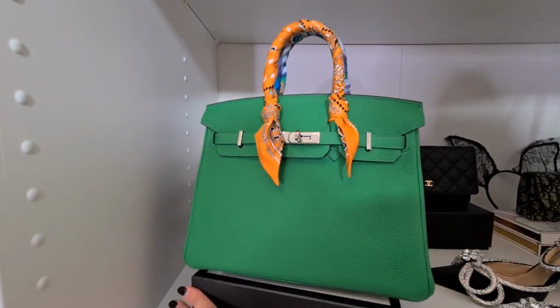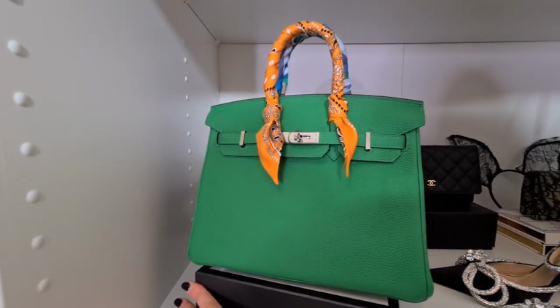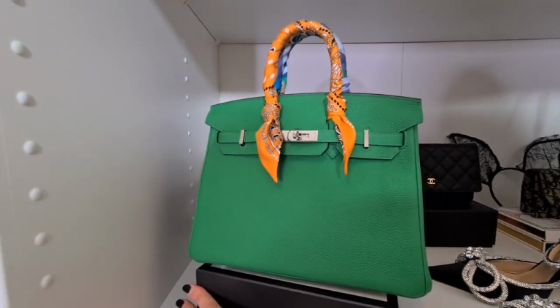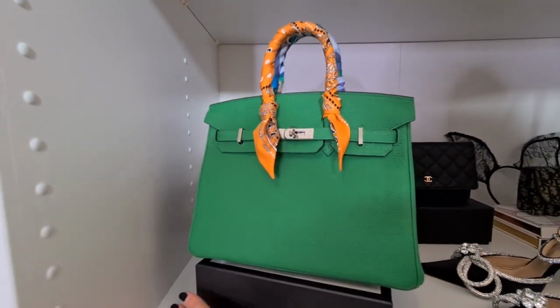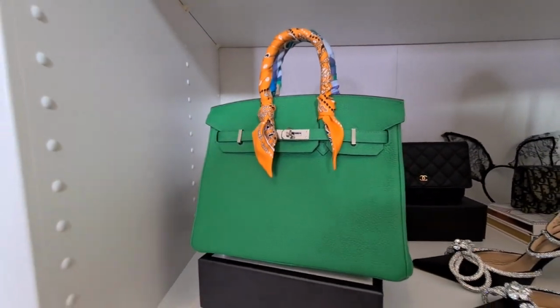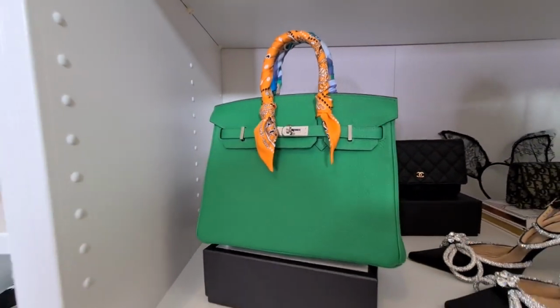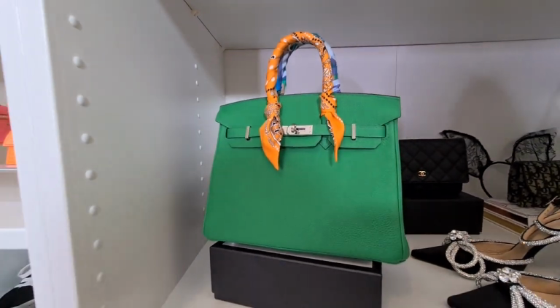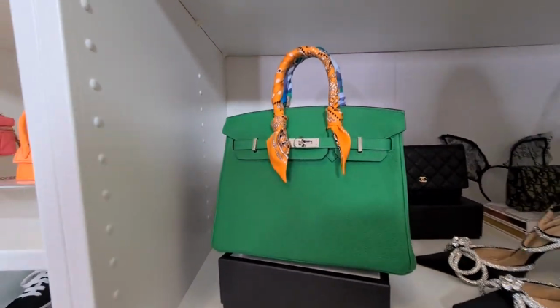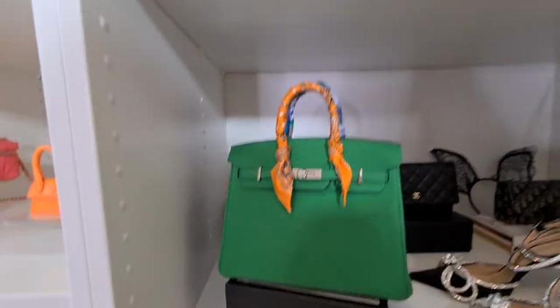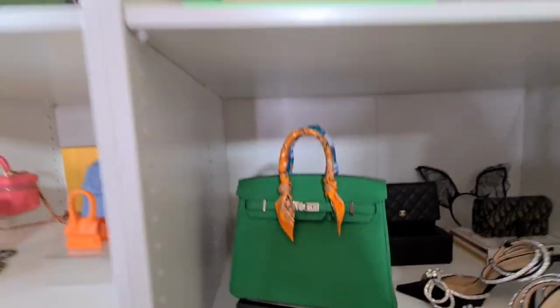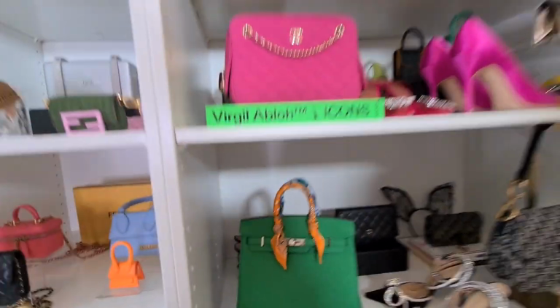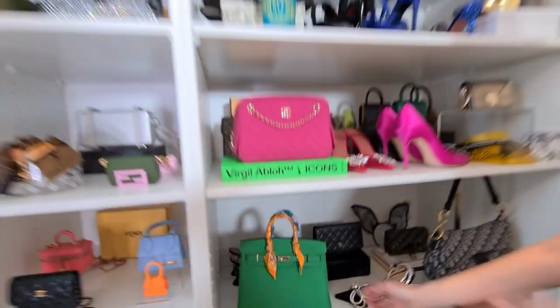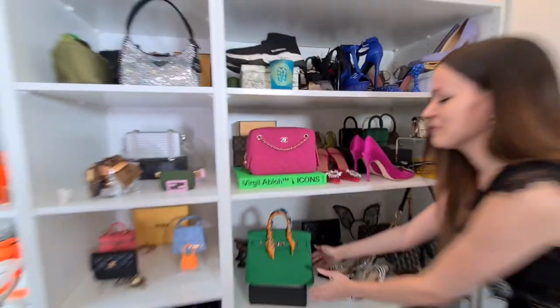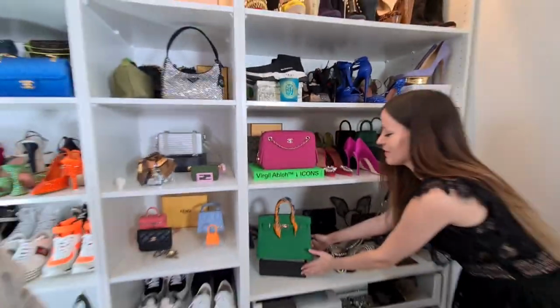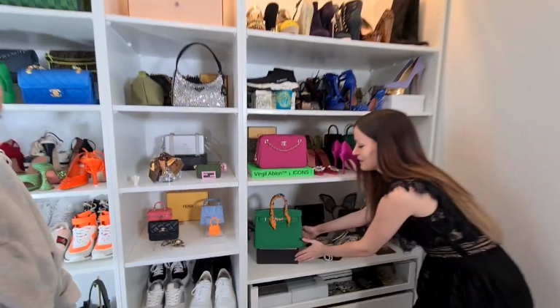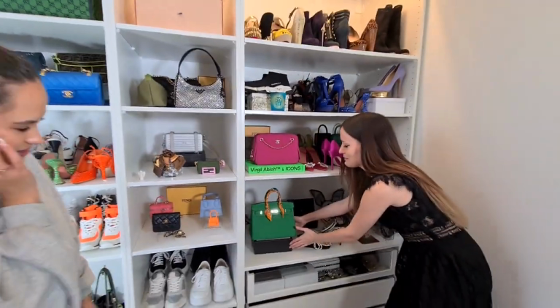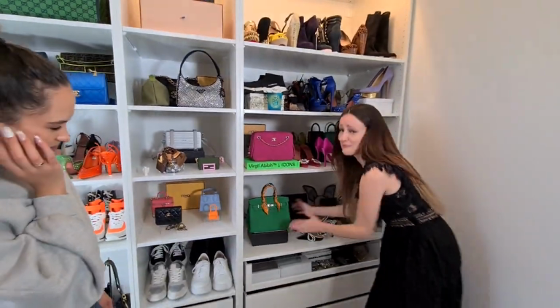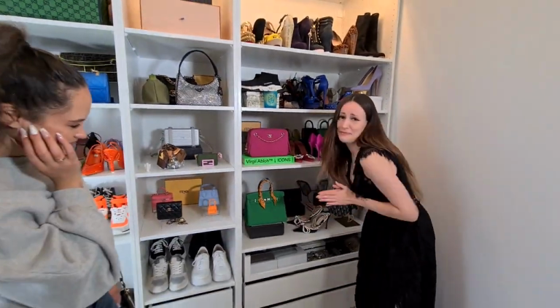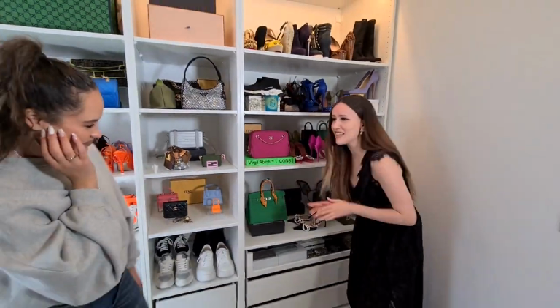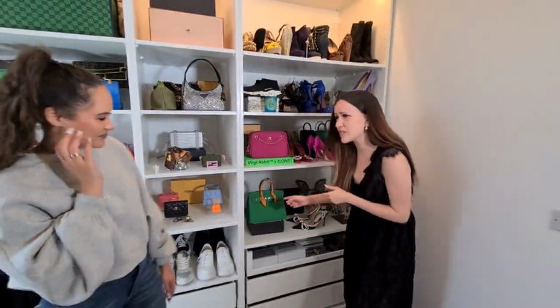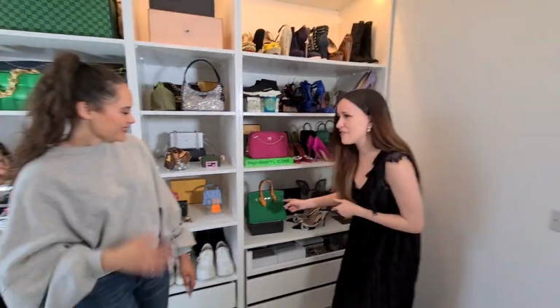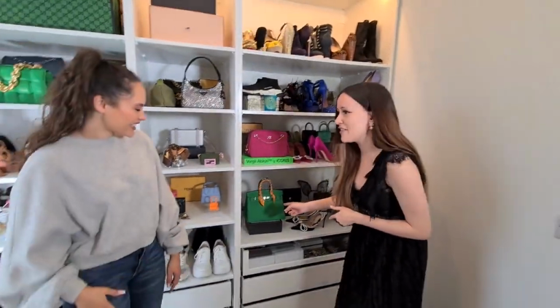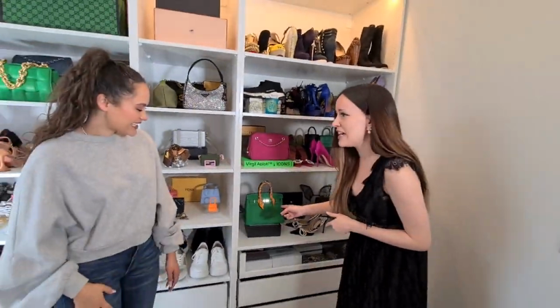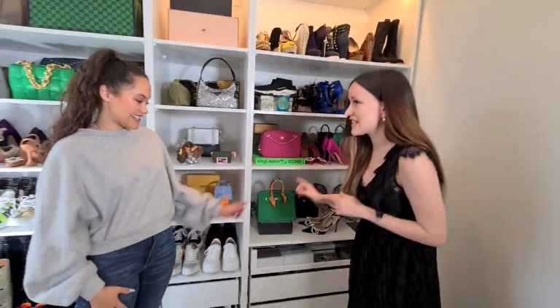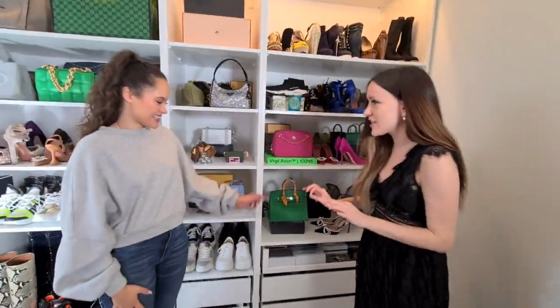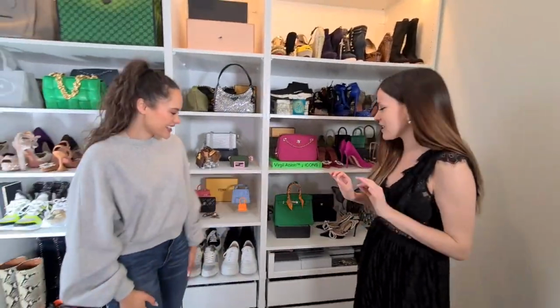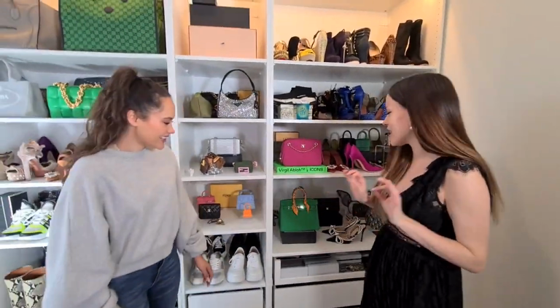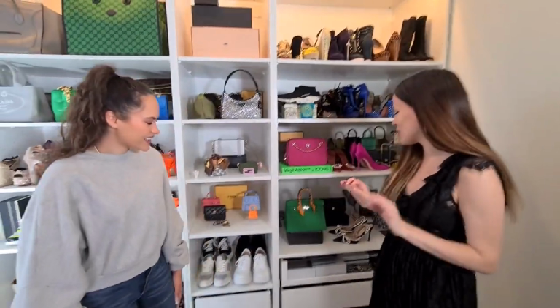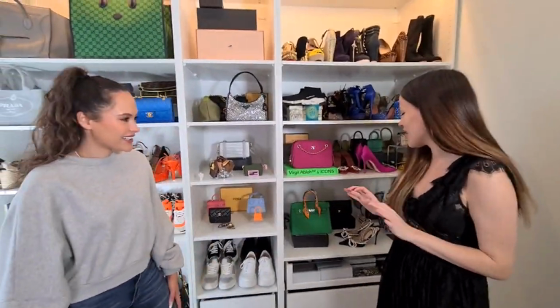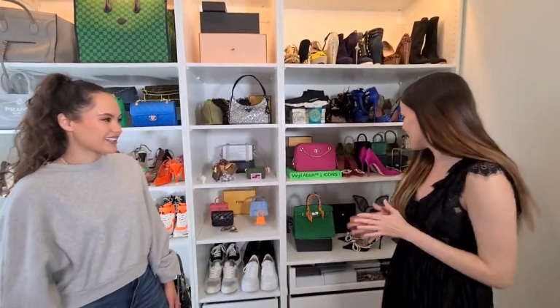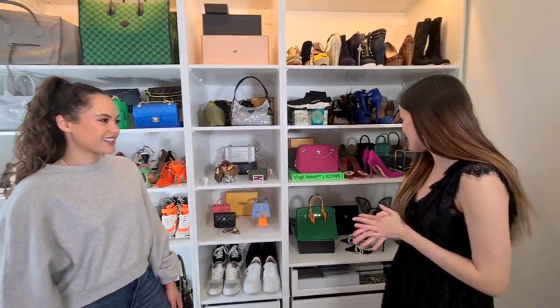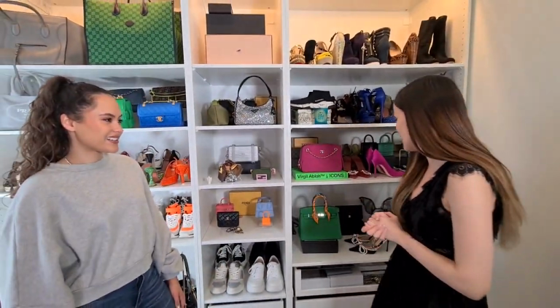That's a size 25 — such a rare size as well, with the little twillies. She's looking very cute, very beautiful.